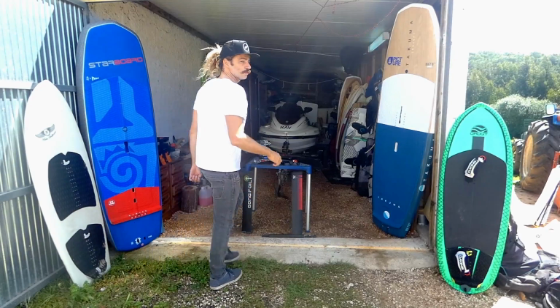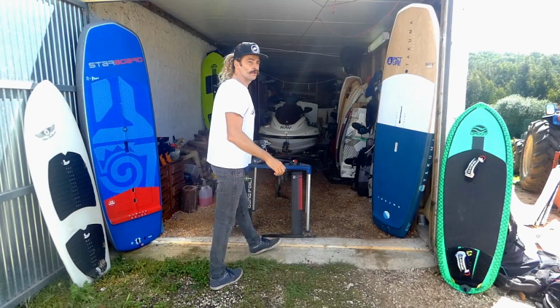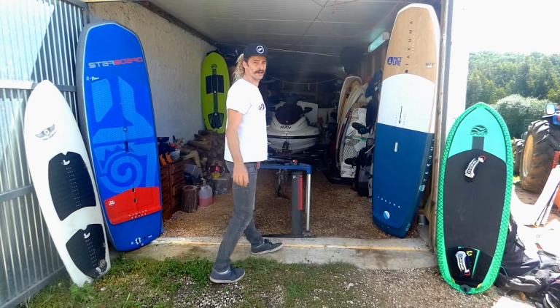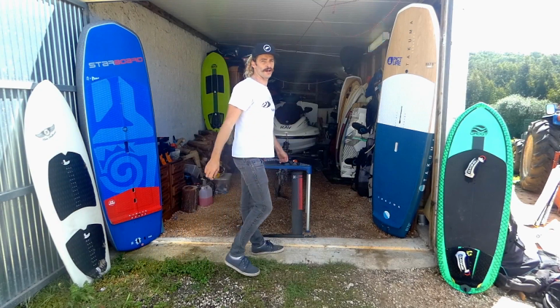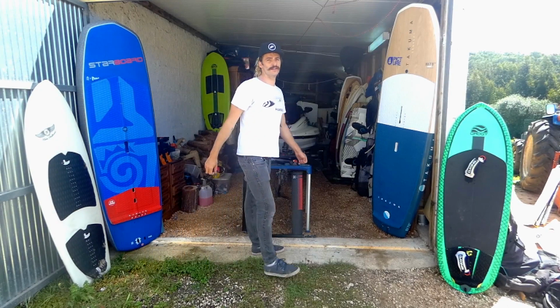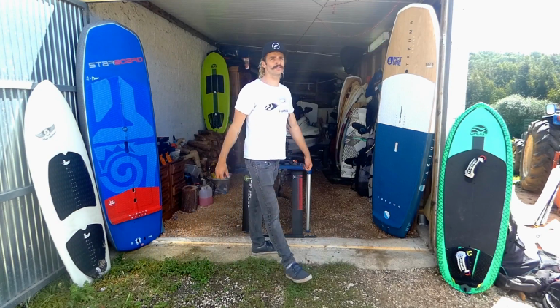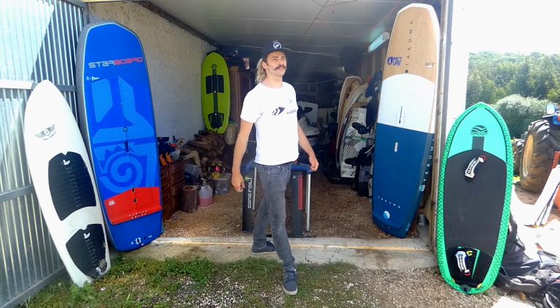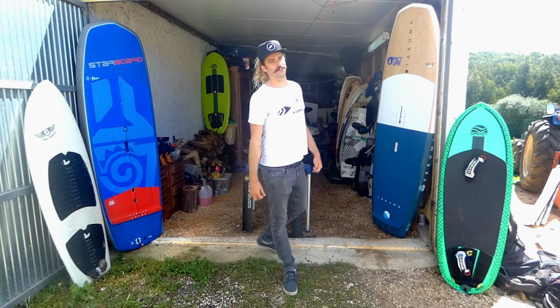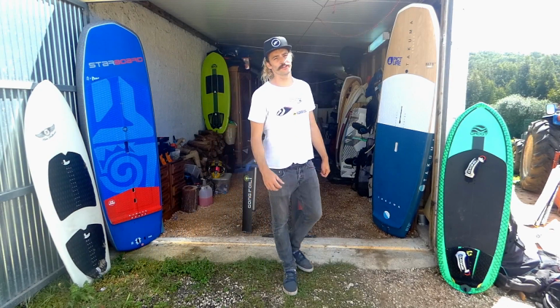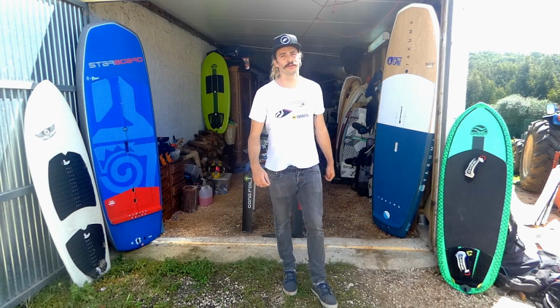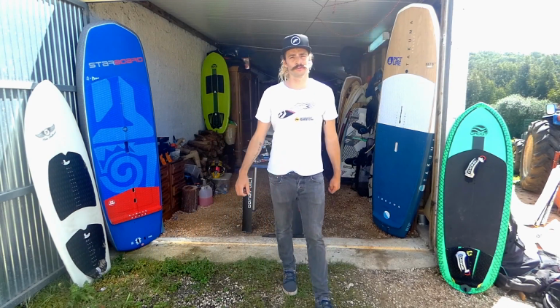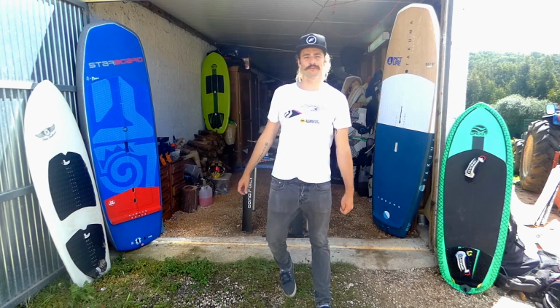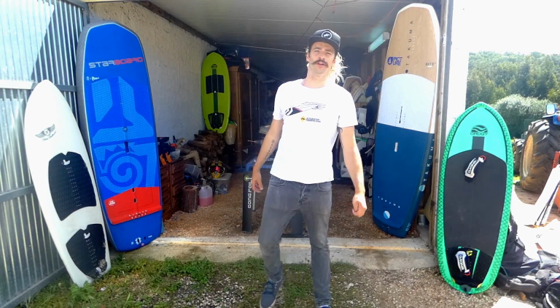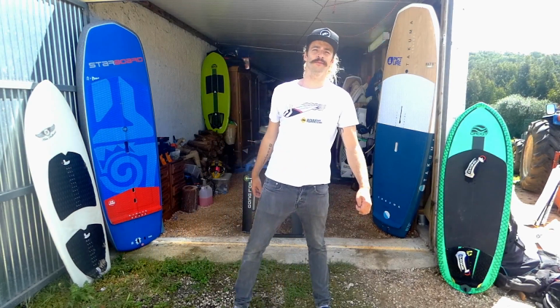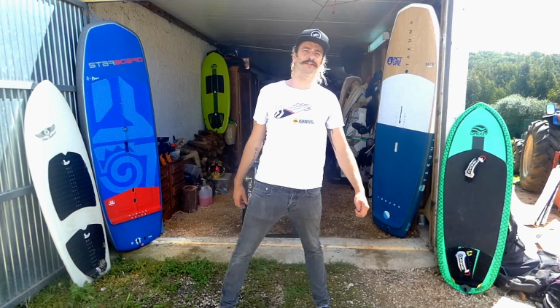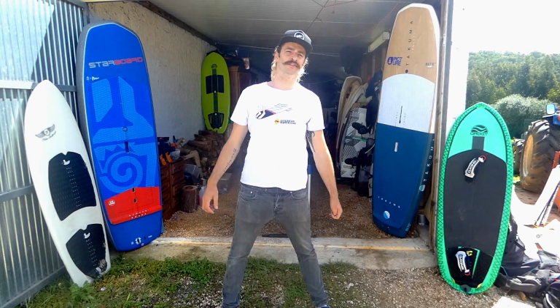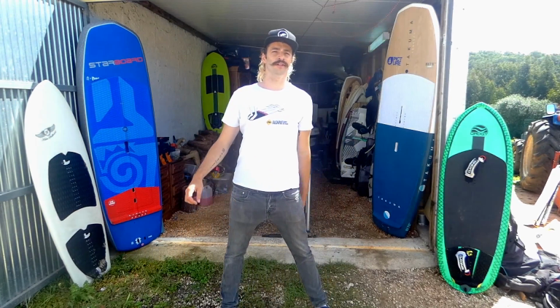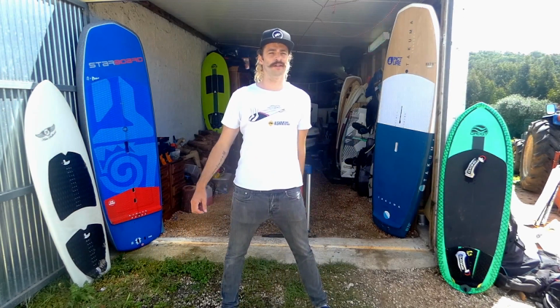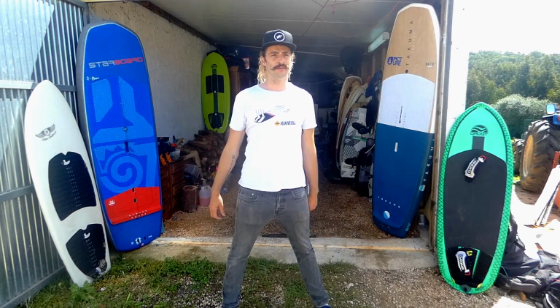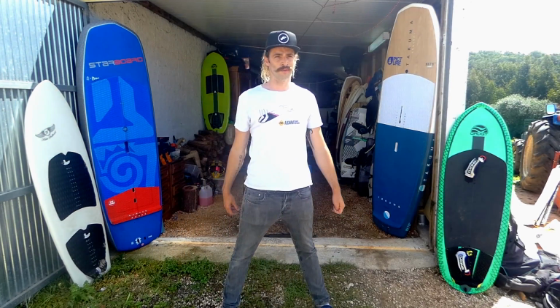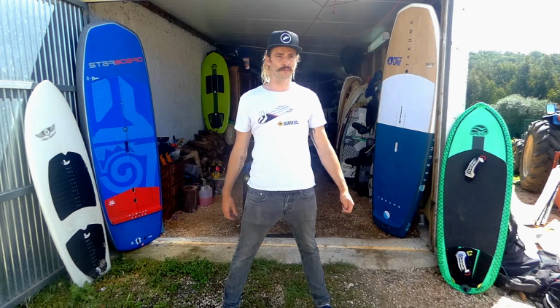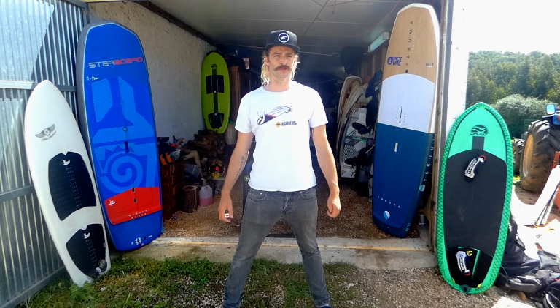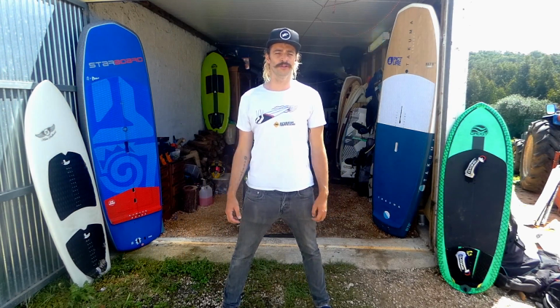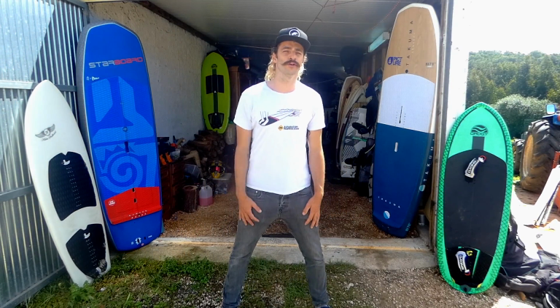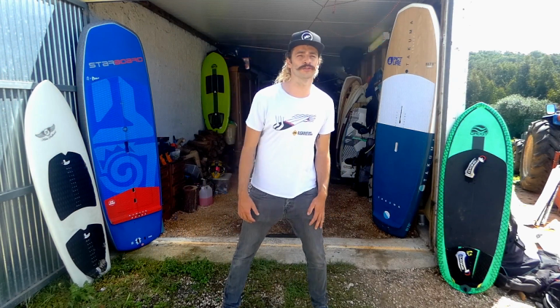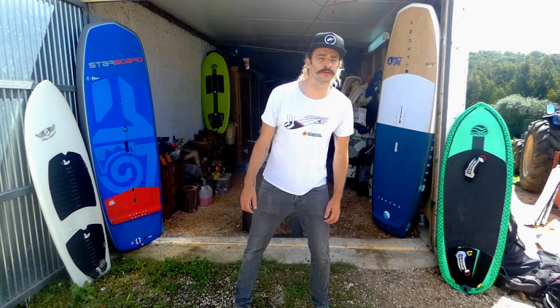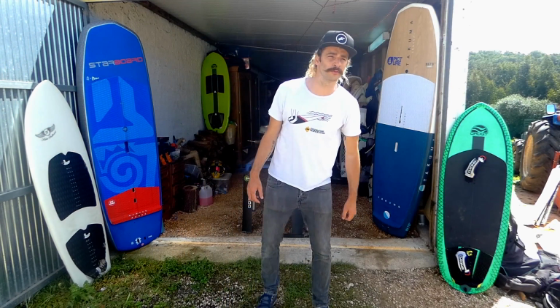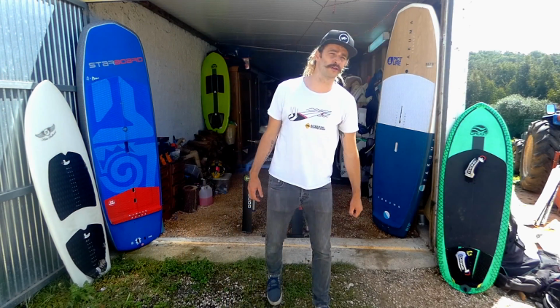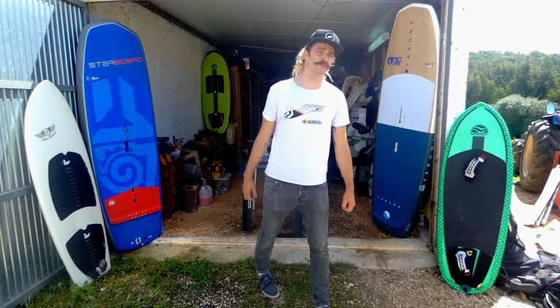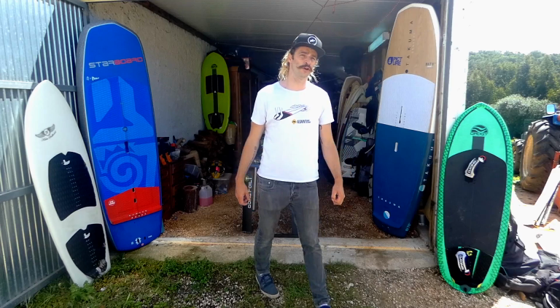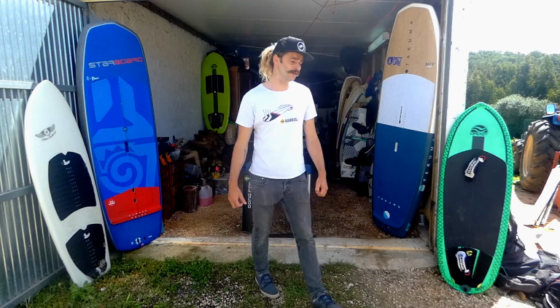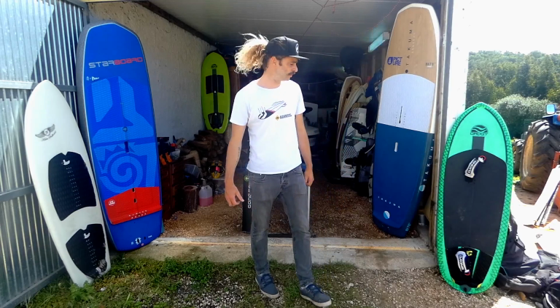Good morning guys, it's Antoine from Foiling Magazine. I'm here today to talk to you a bit about foil maintenance.